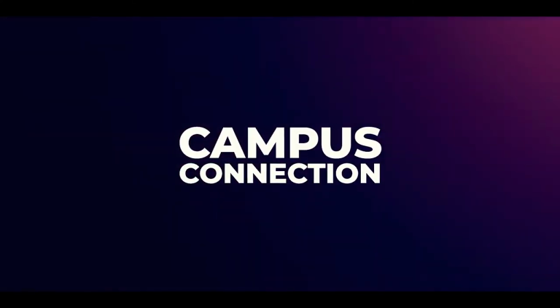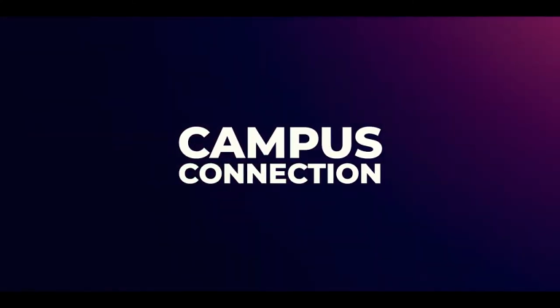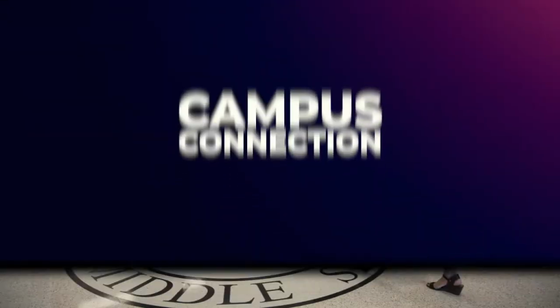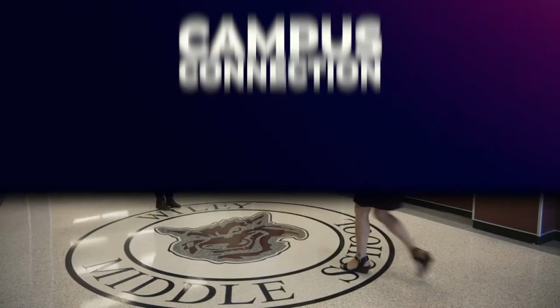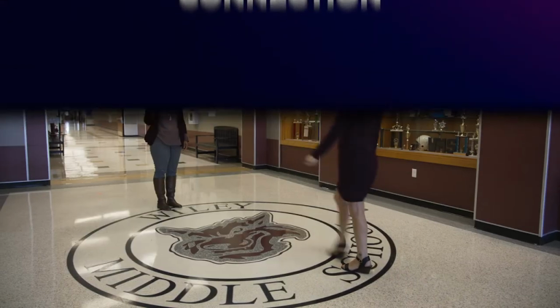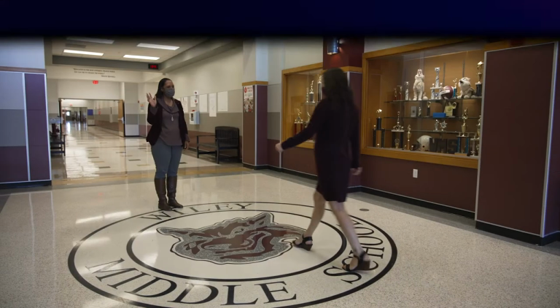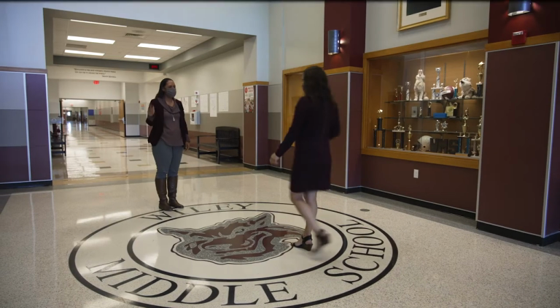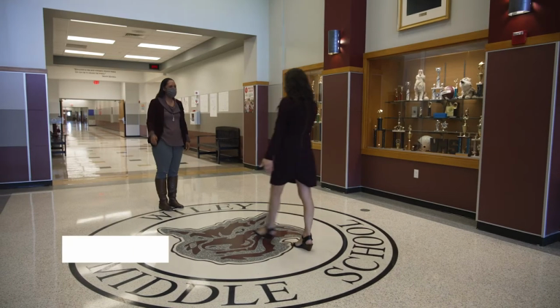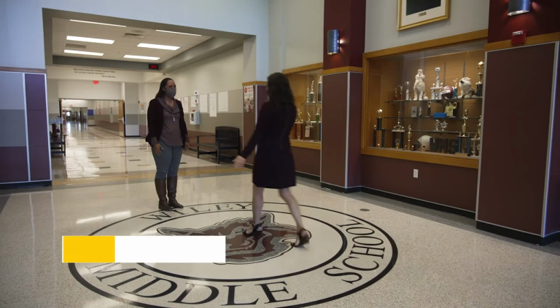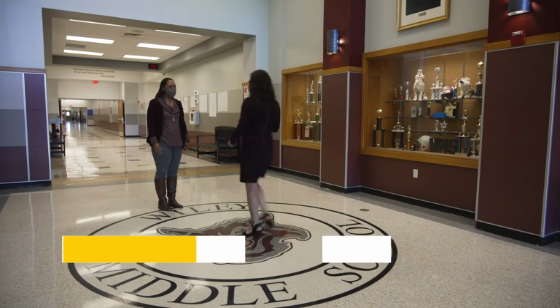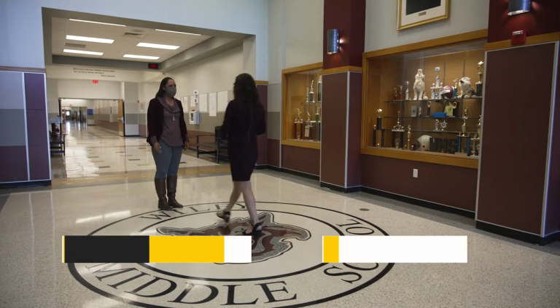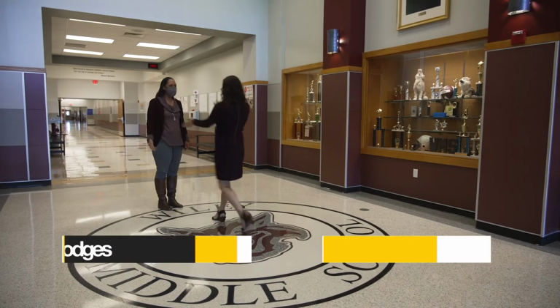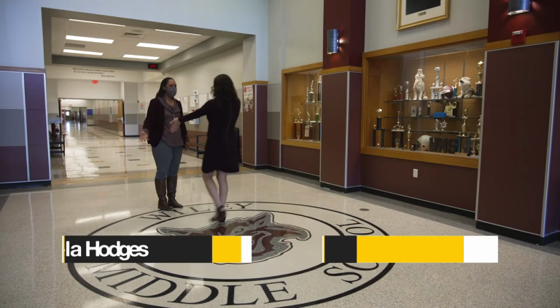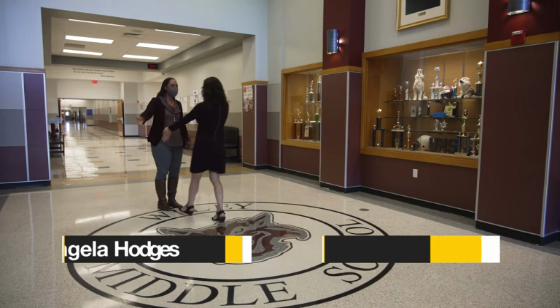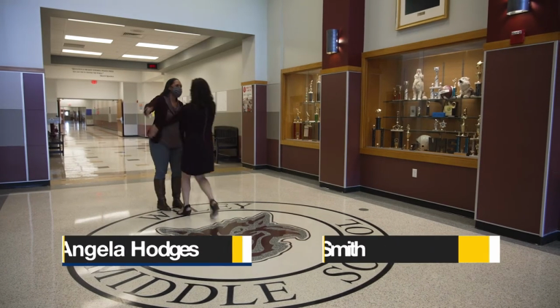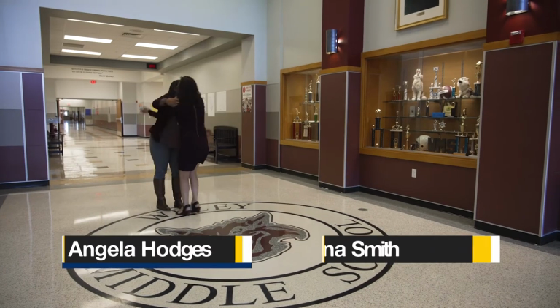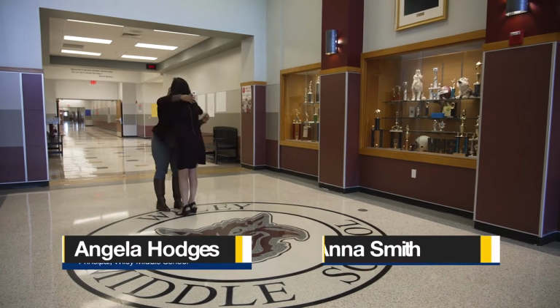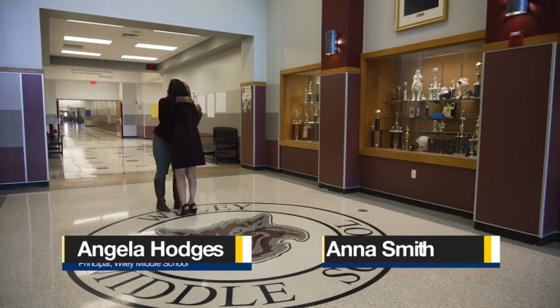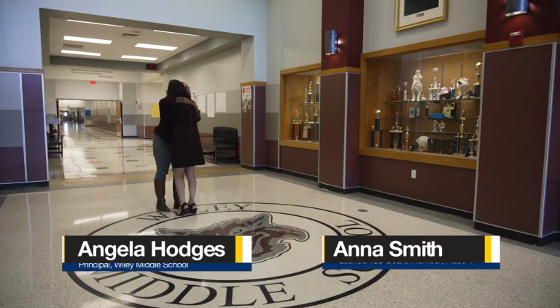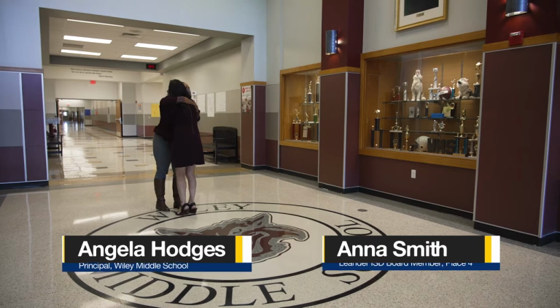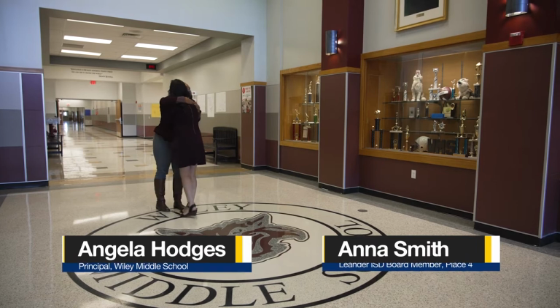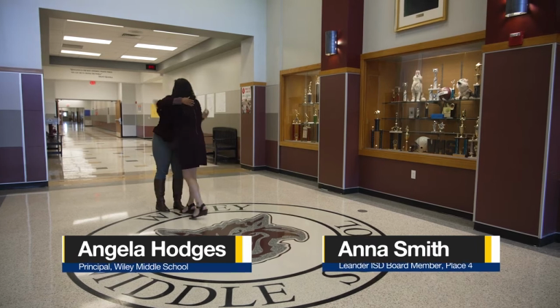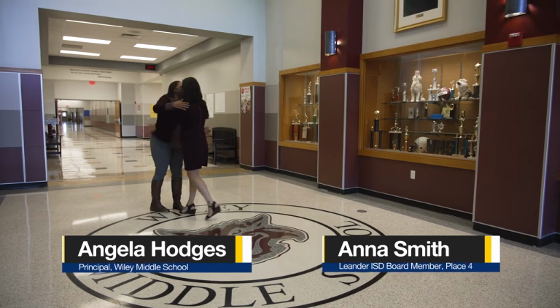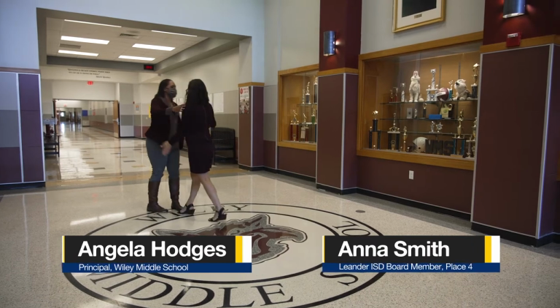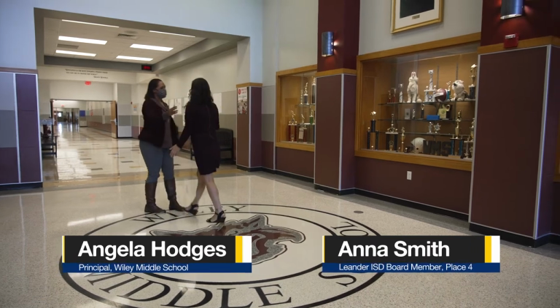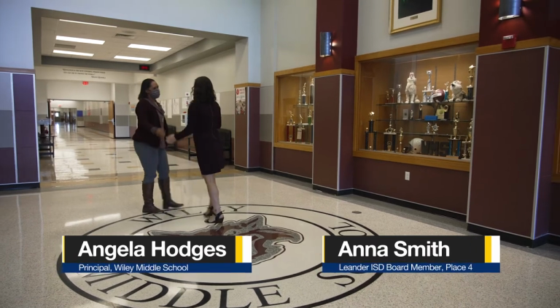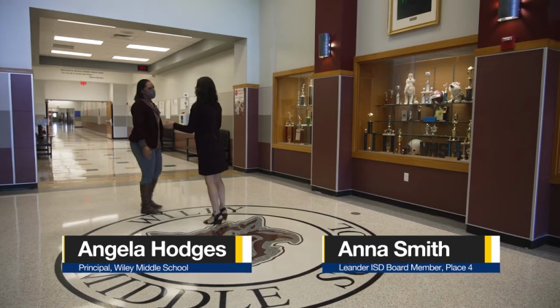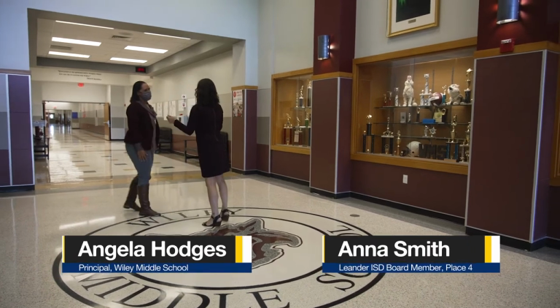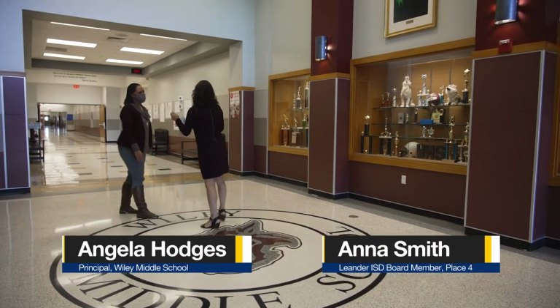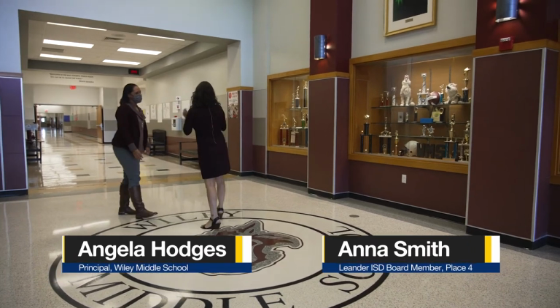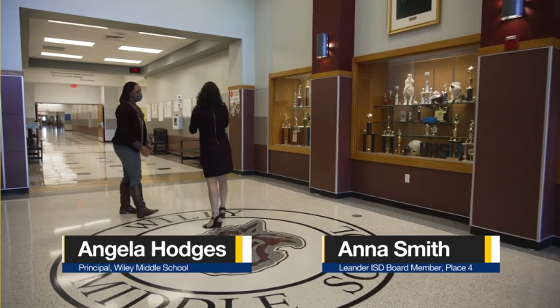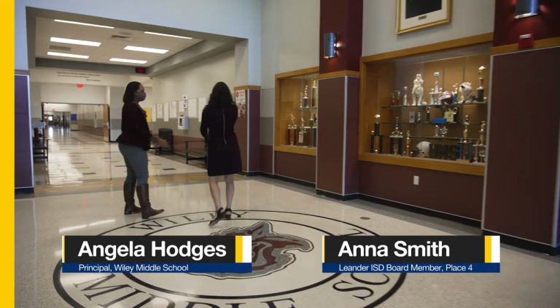Hey, welcome to Wiley. We're going to go see Mixed Ink today. All right, let's go.